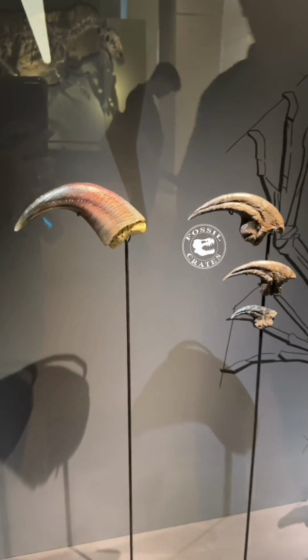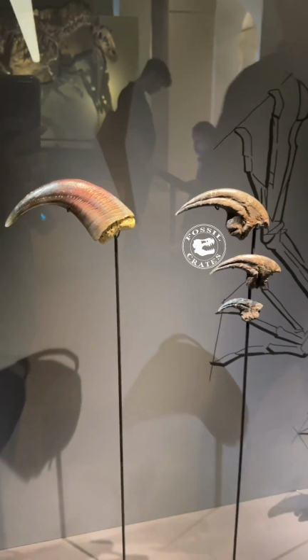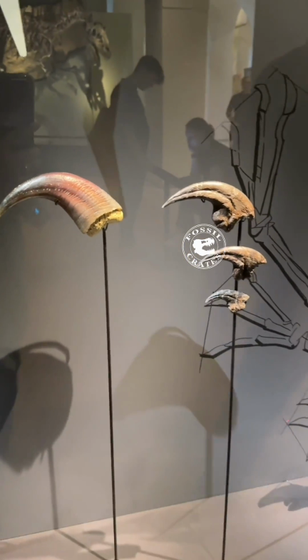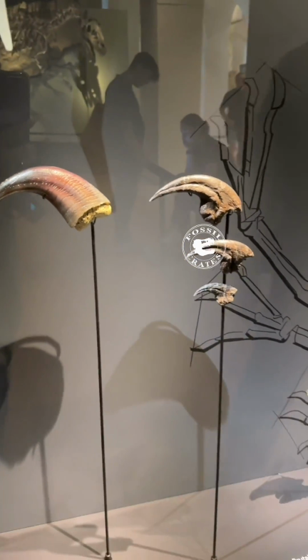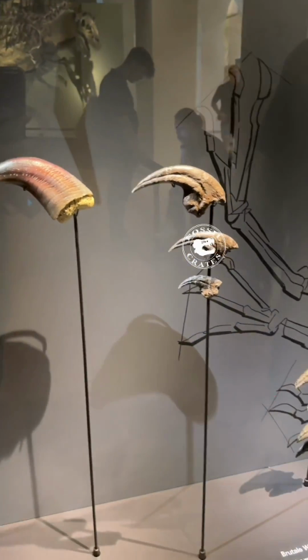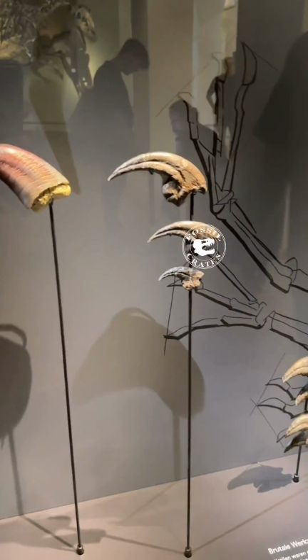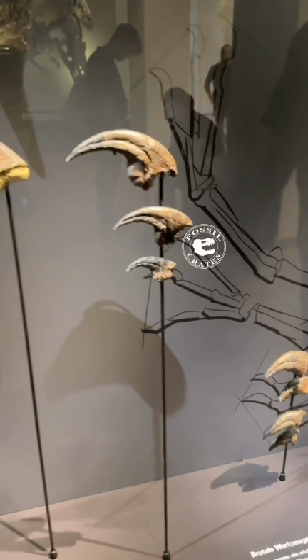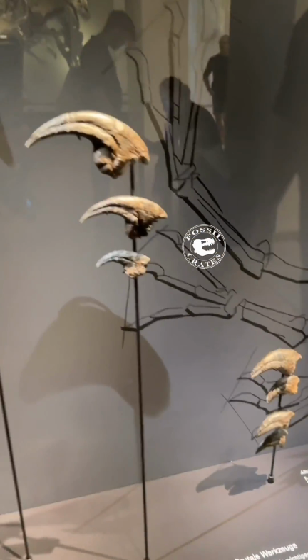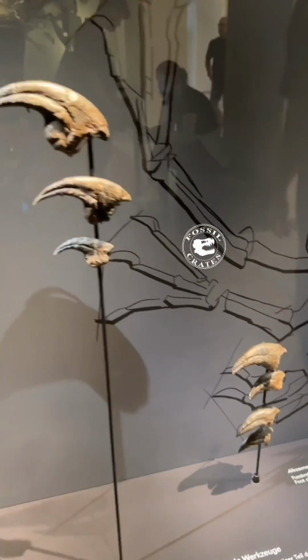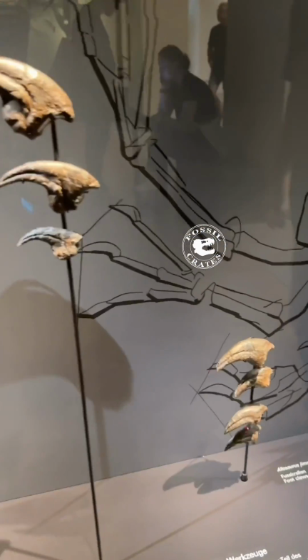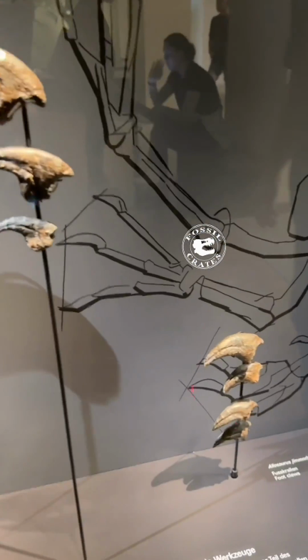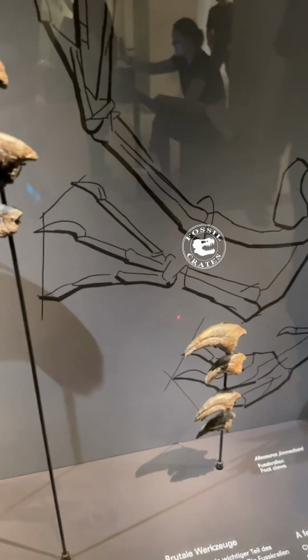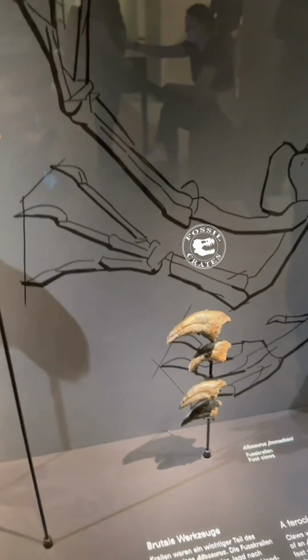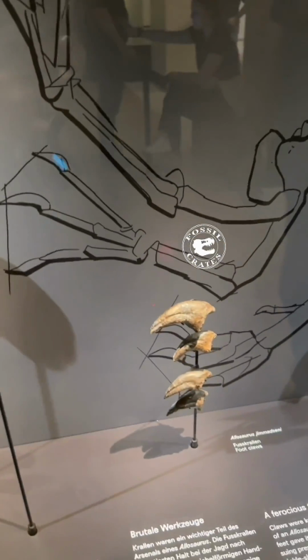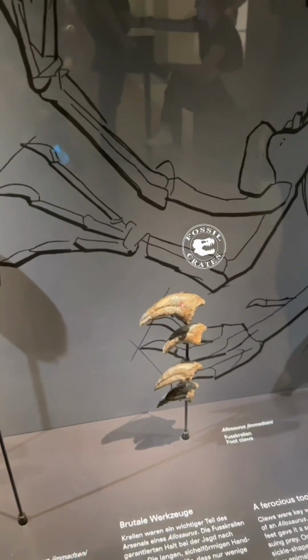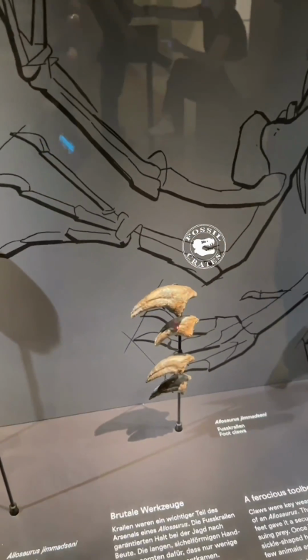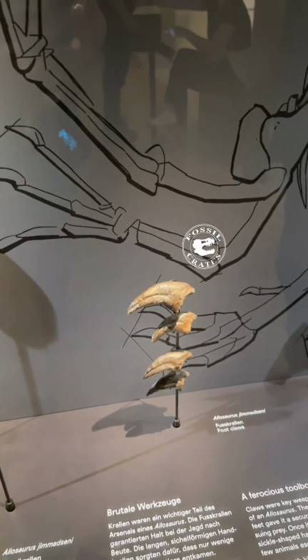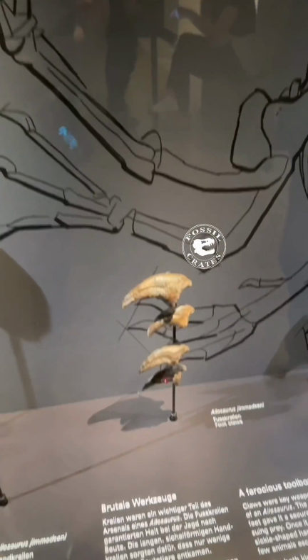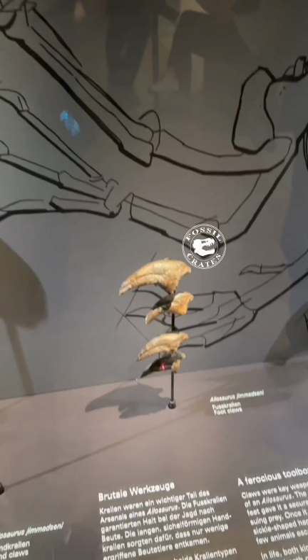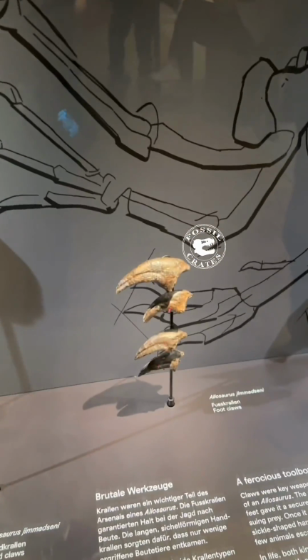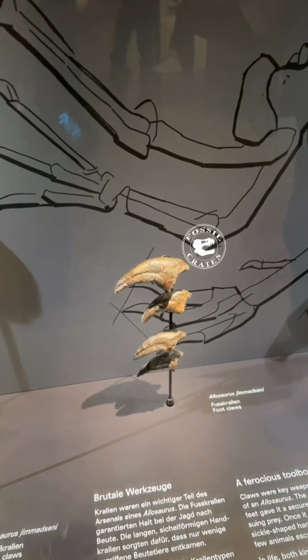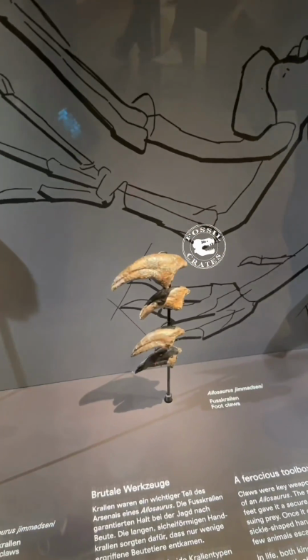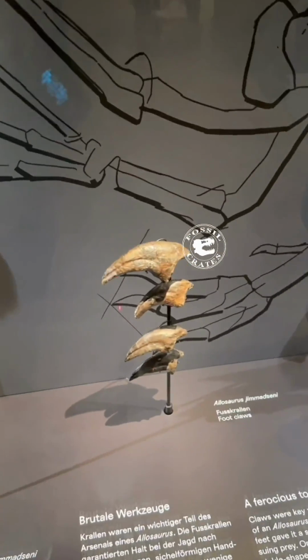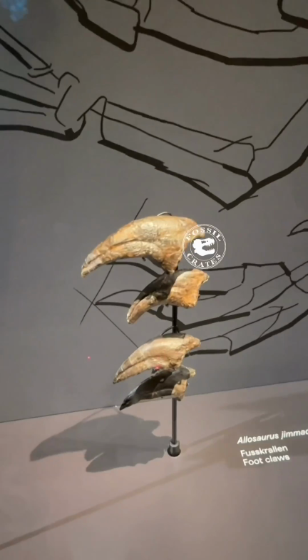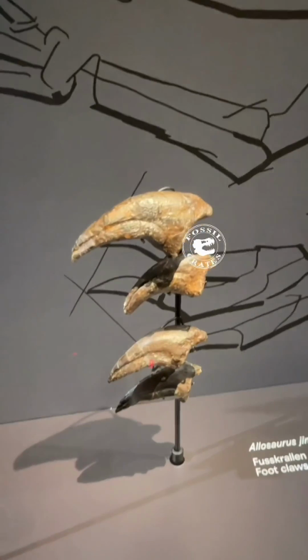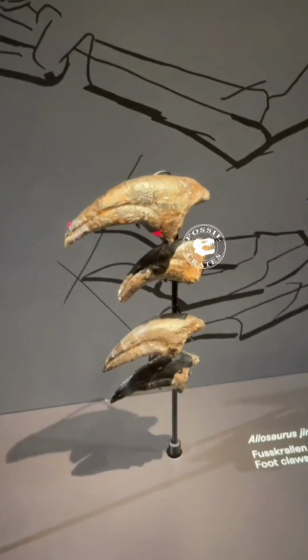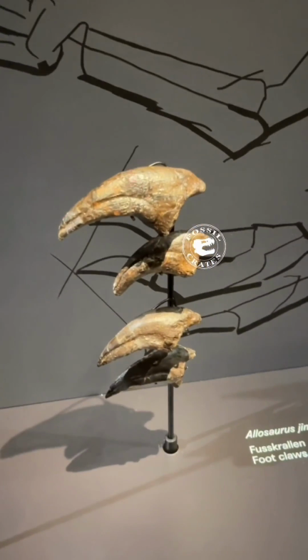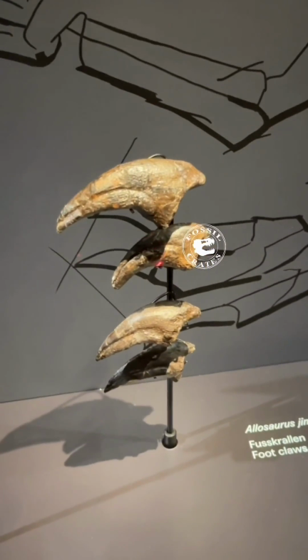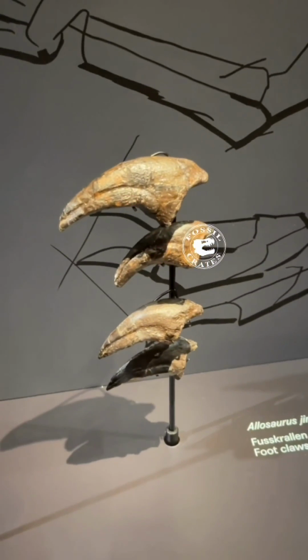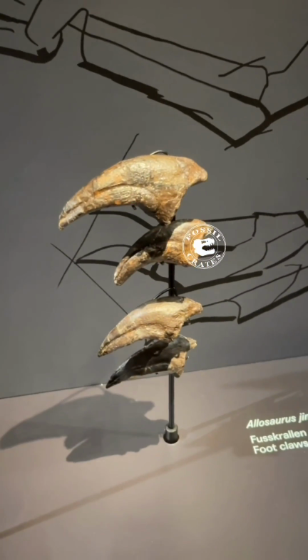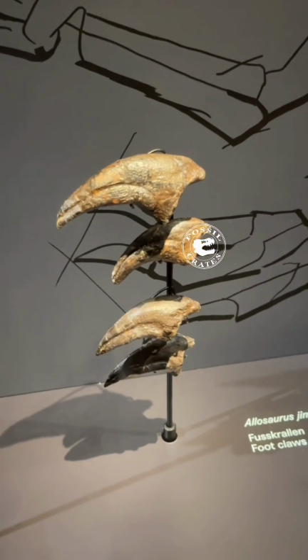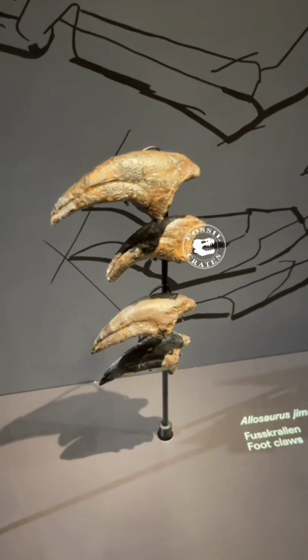And down here are the toe claws on the feet. Very cool.